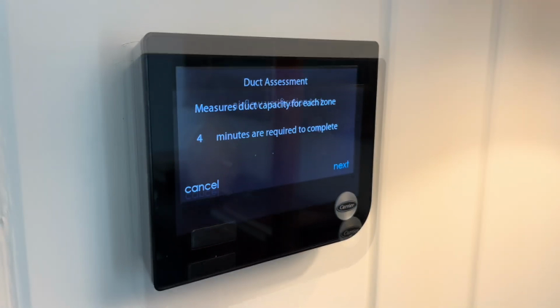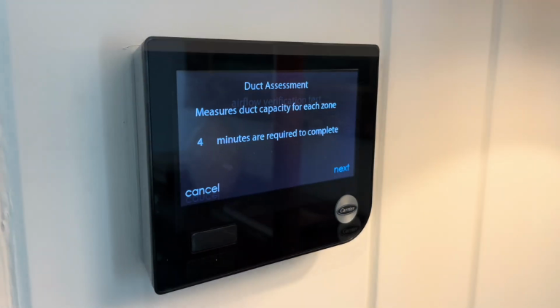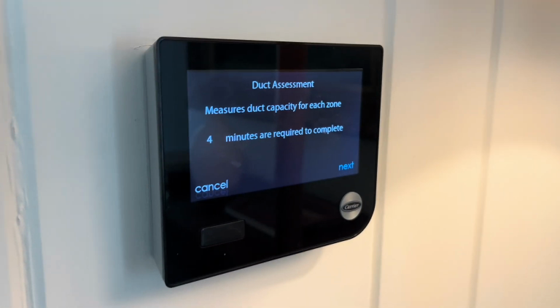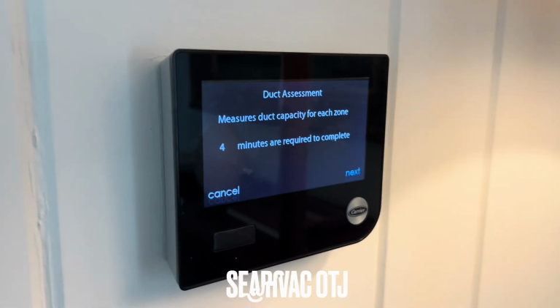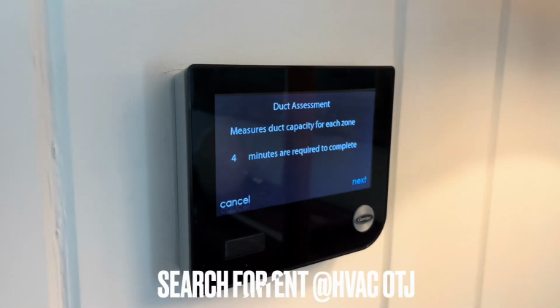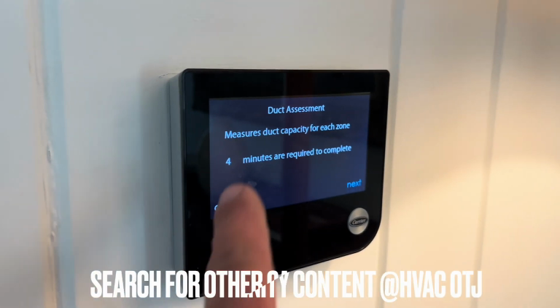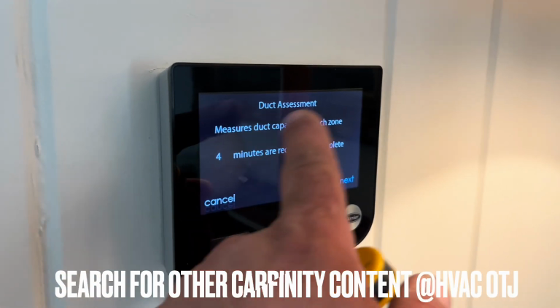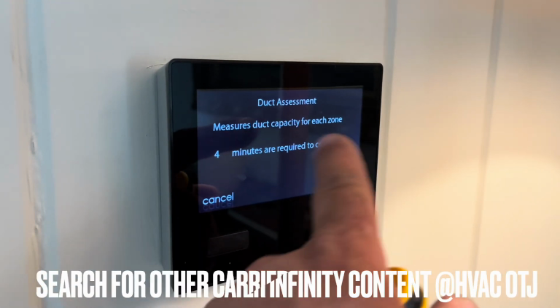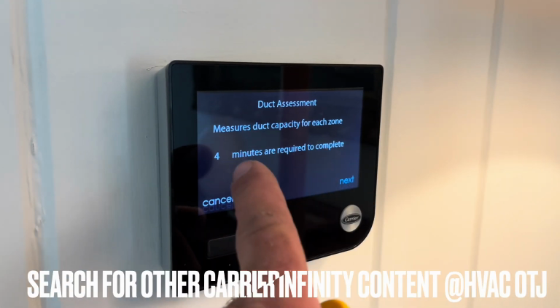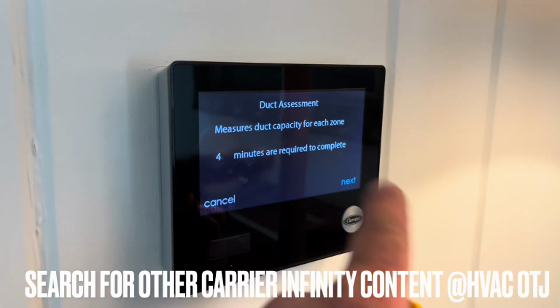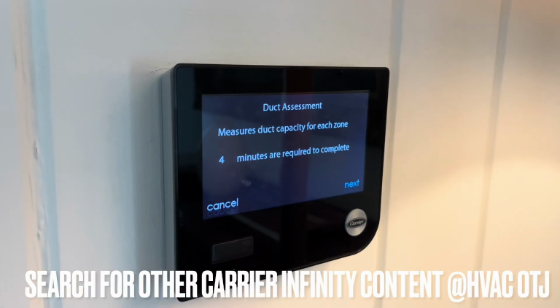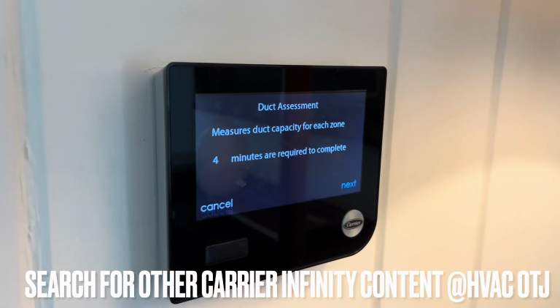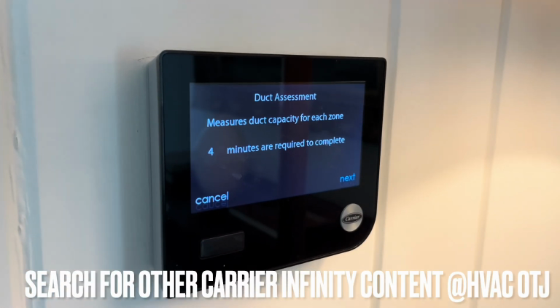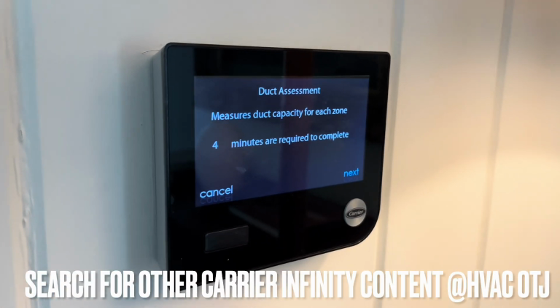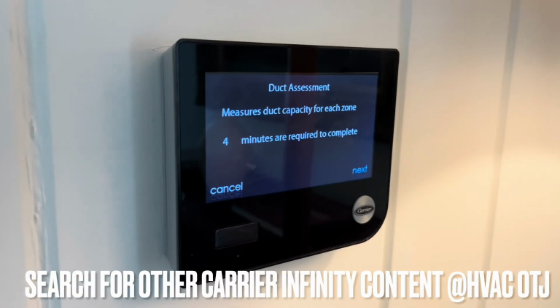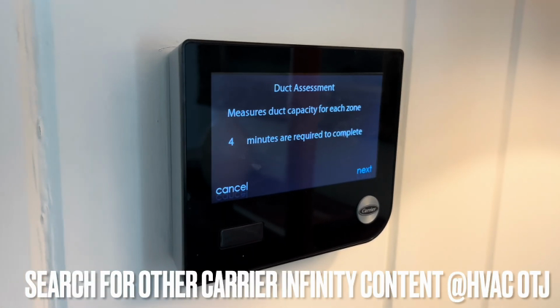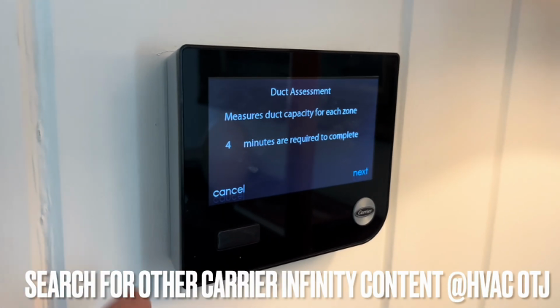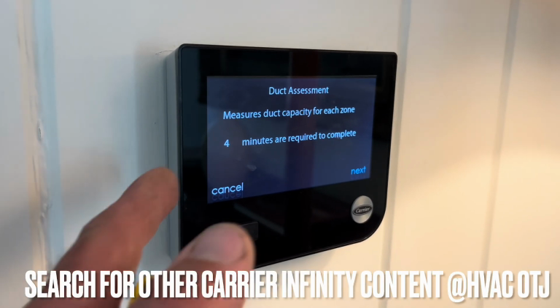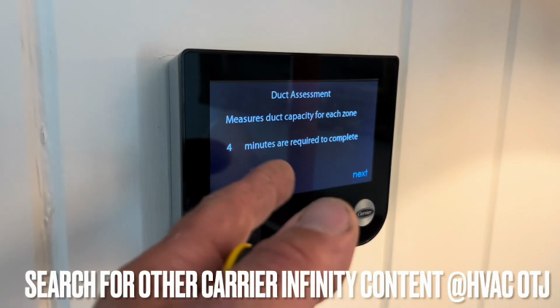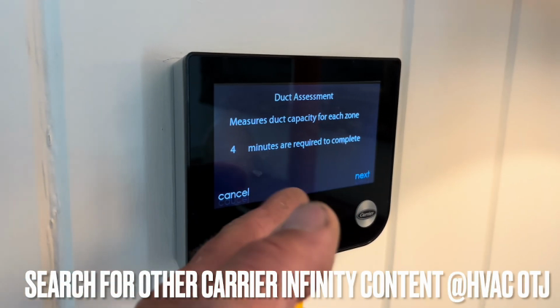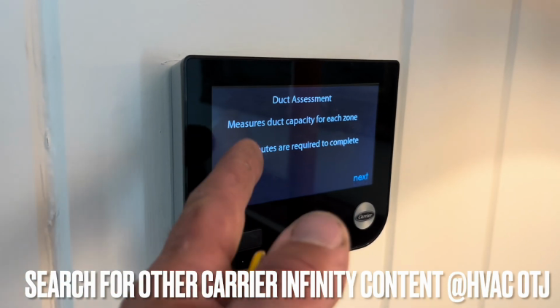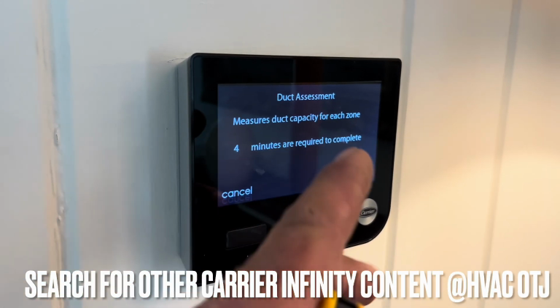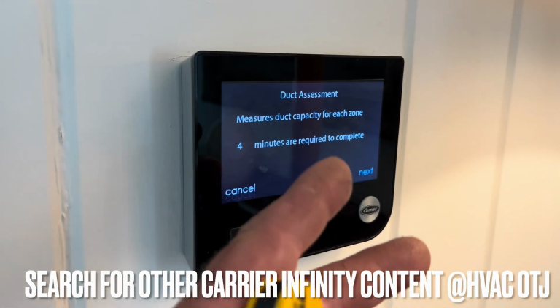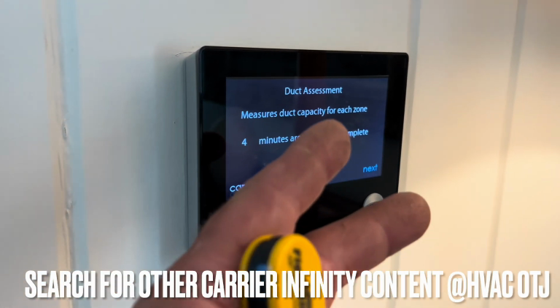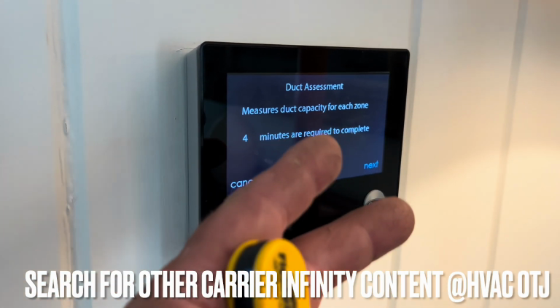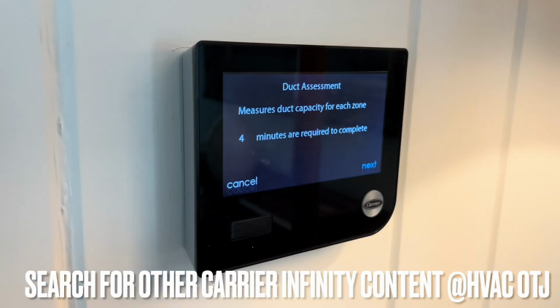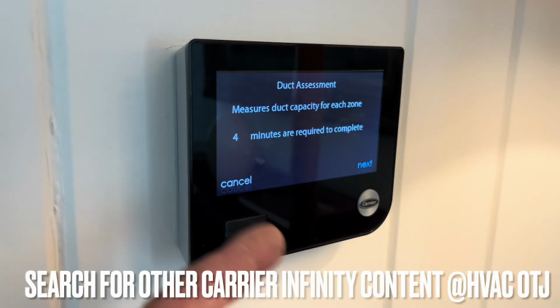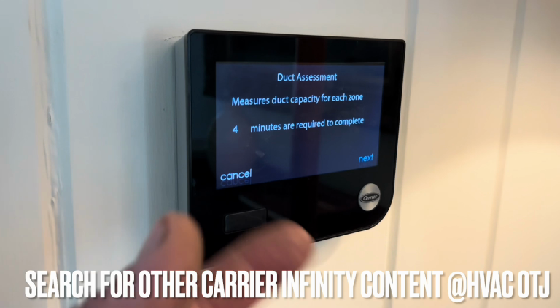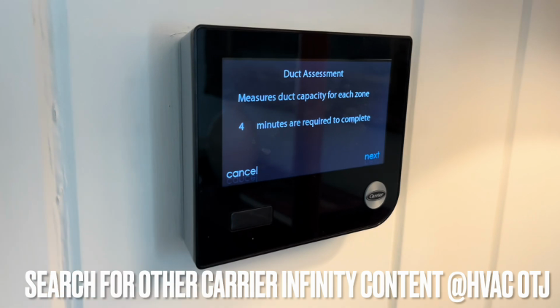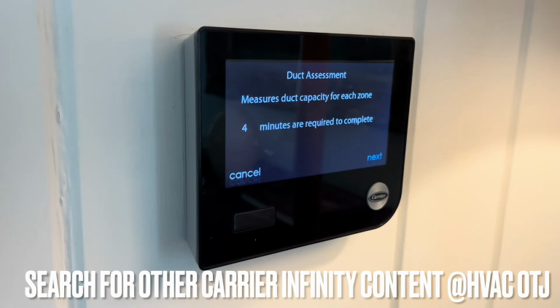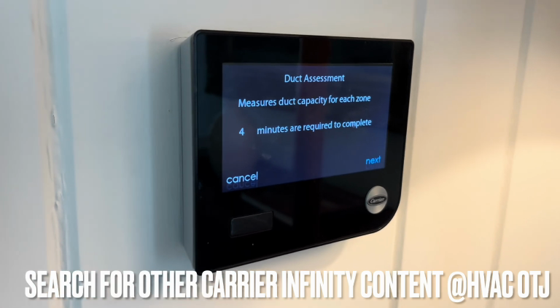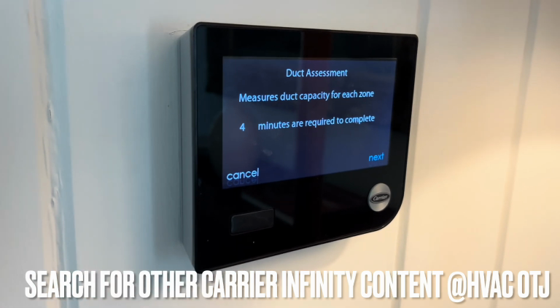Here's your duct assessment. This one has two zones, so it'll take about eight minutes.